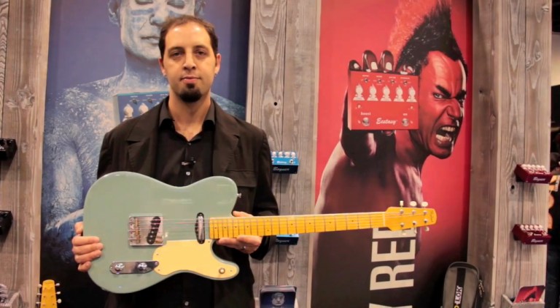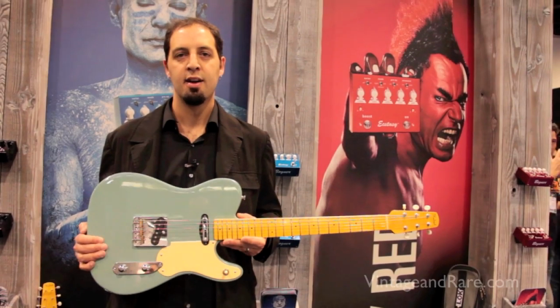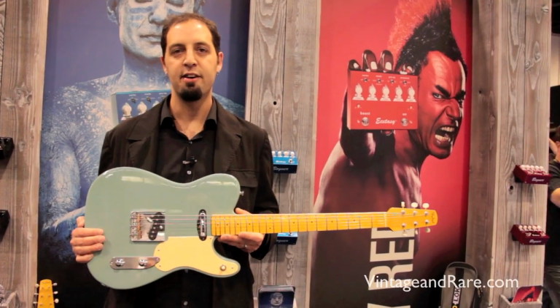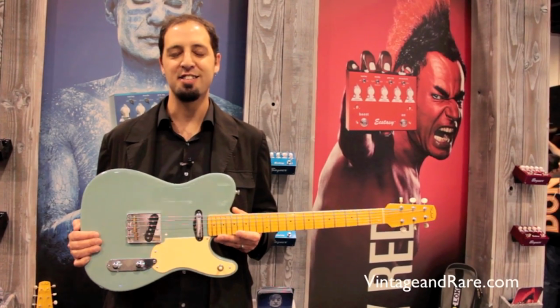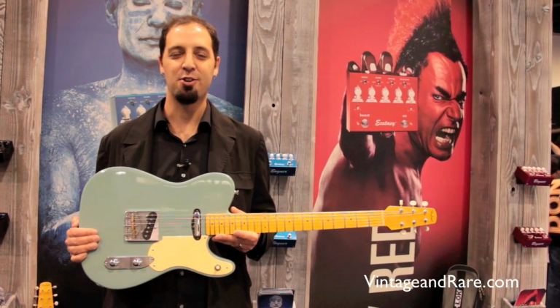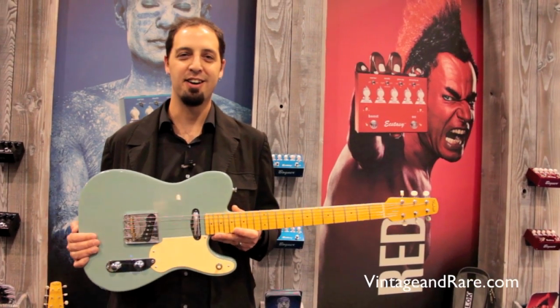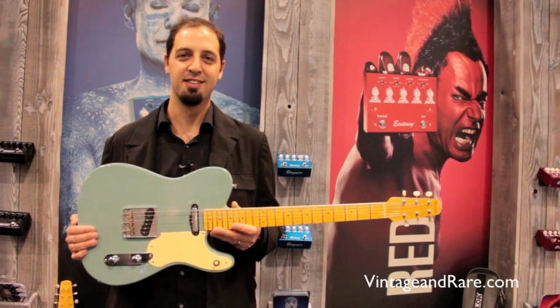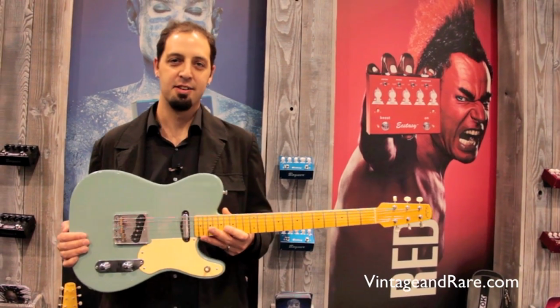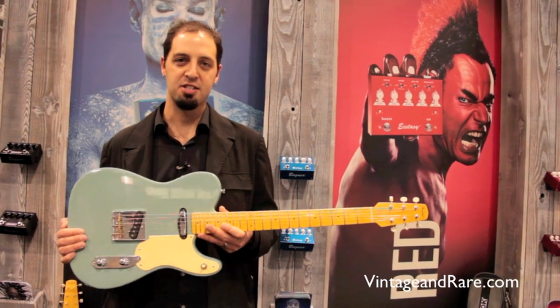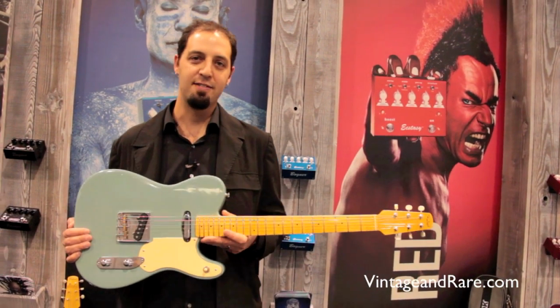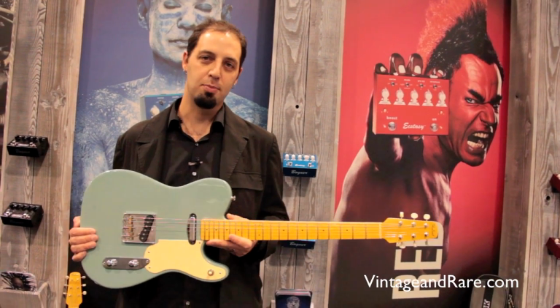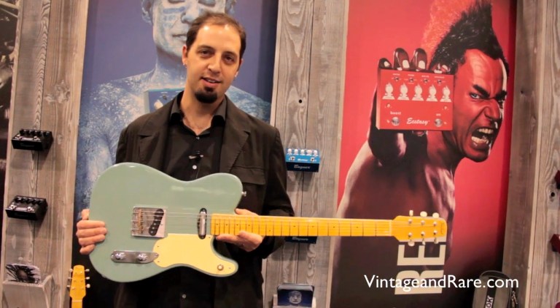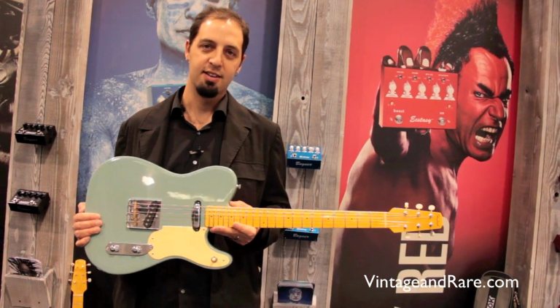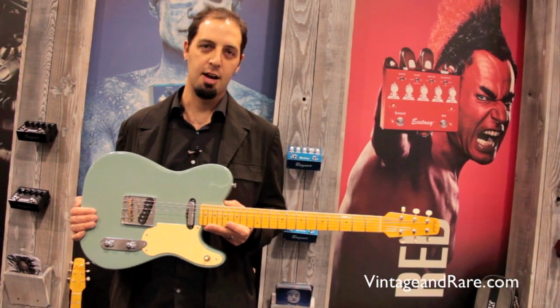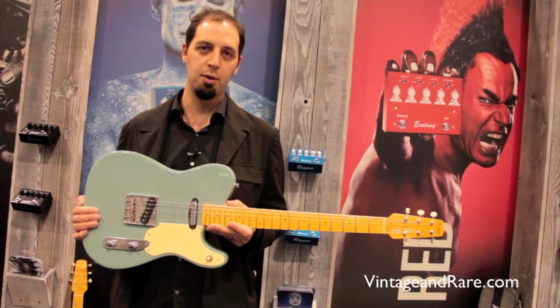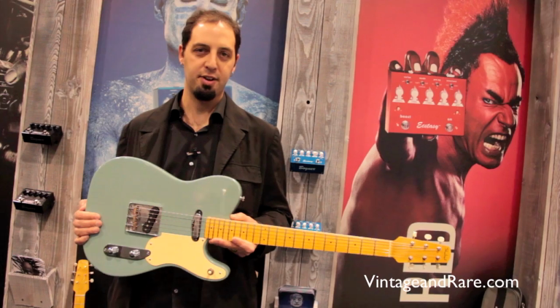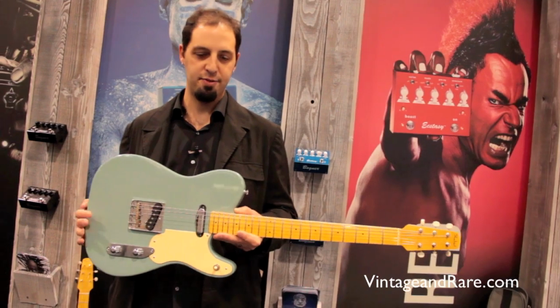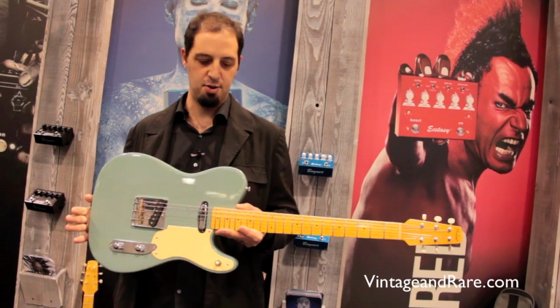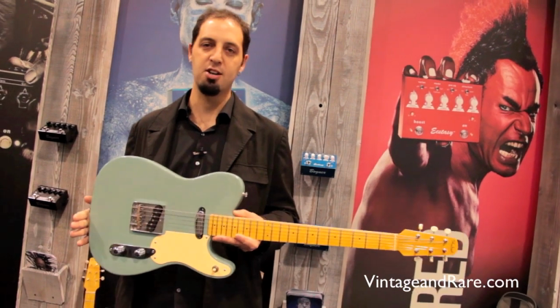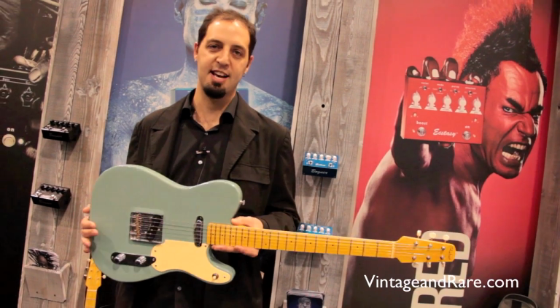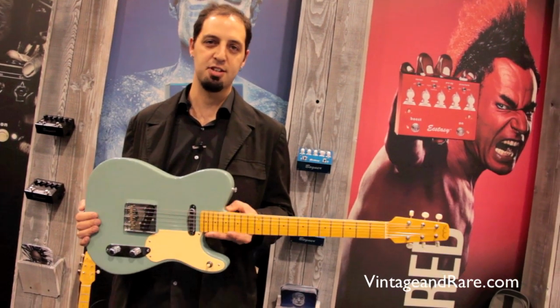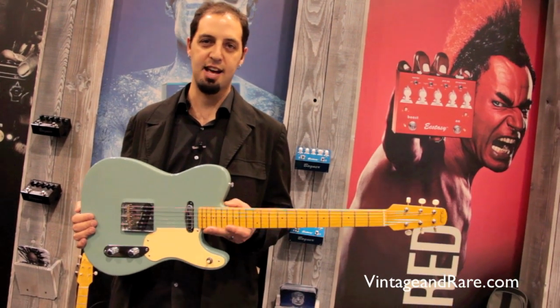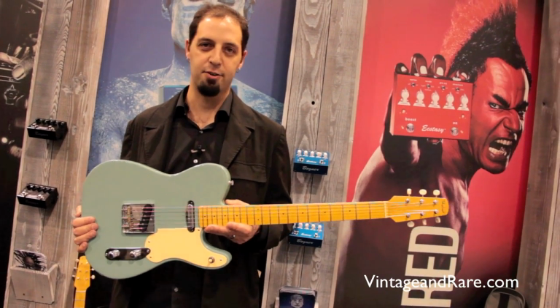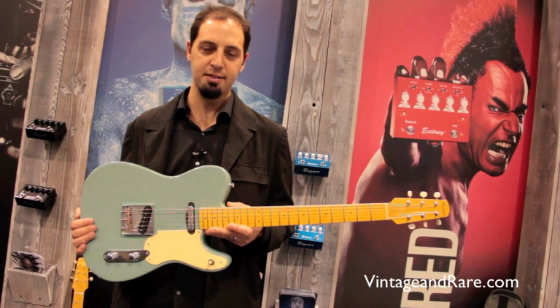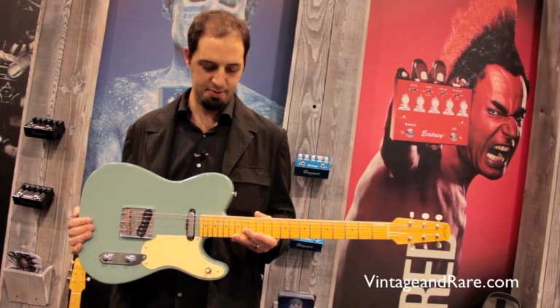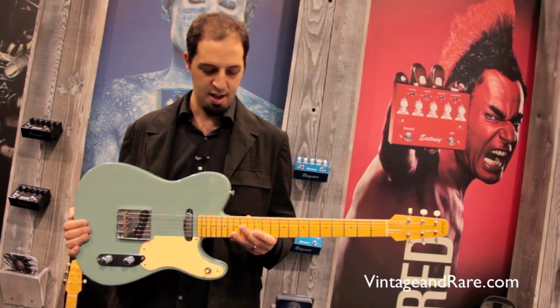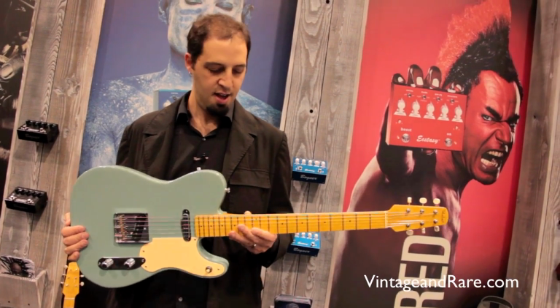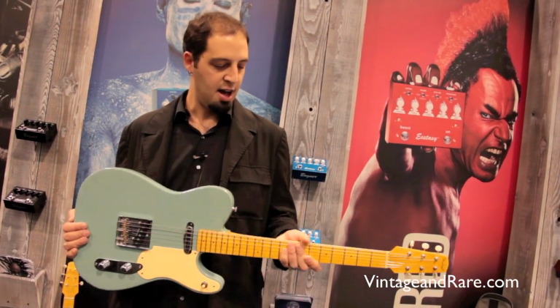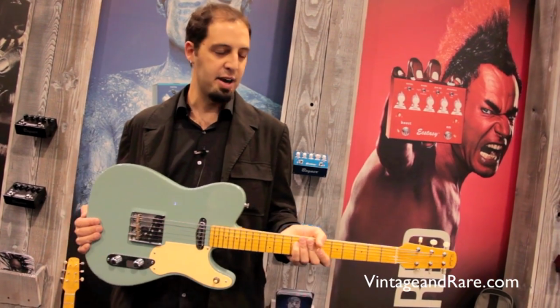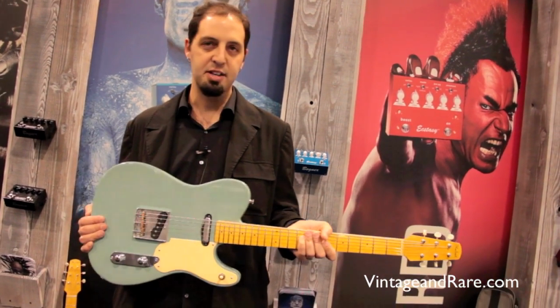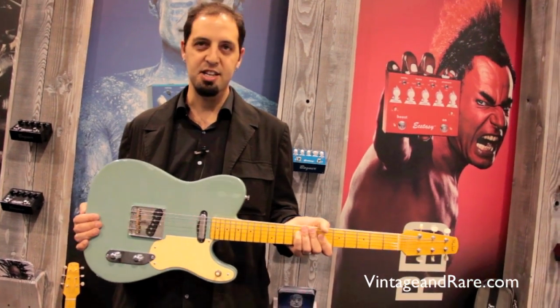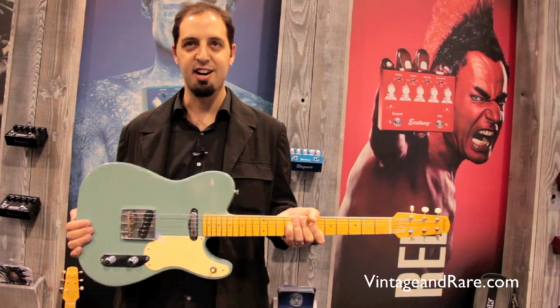Hi, Vintage Arrer. This is Avi Shabbat and I'm a luthier from Los Angeles, California. I make these guitars.